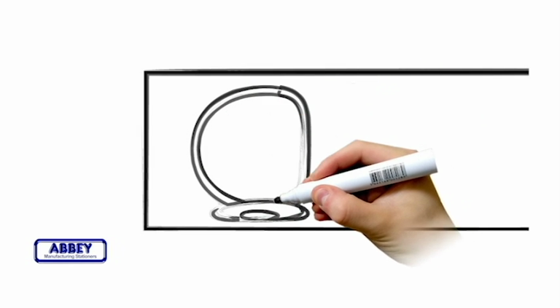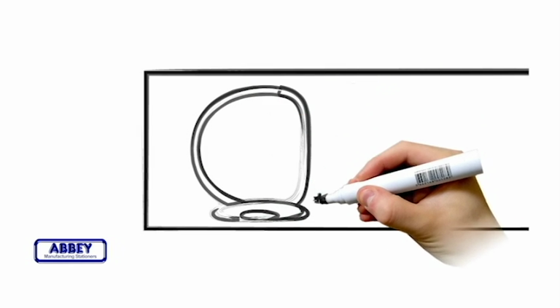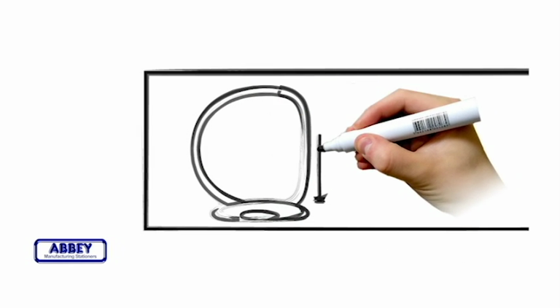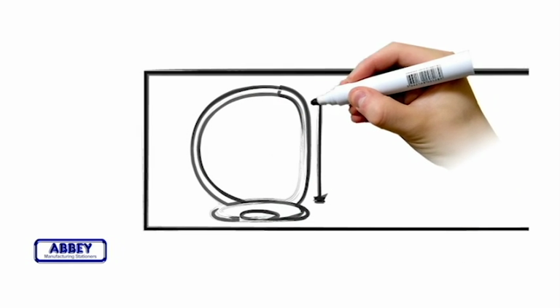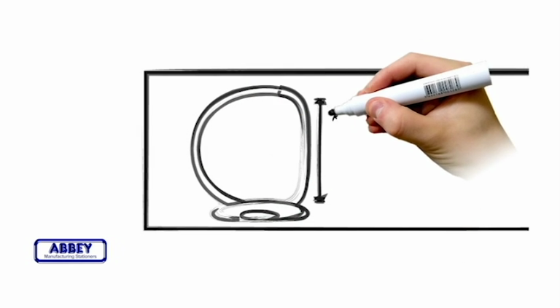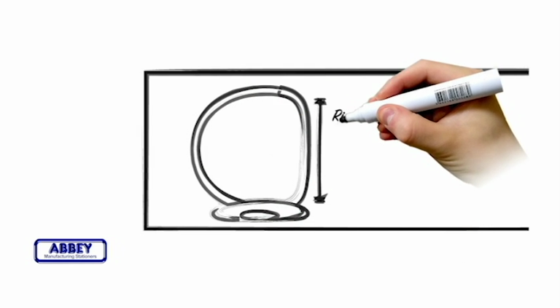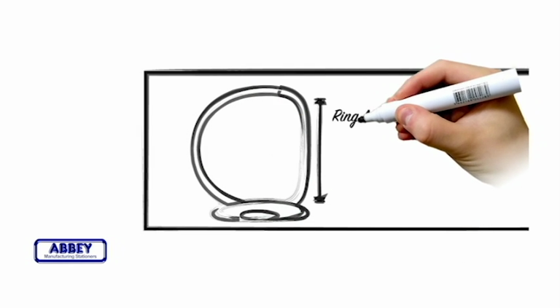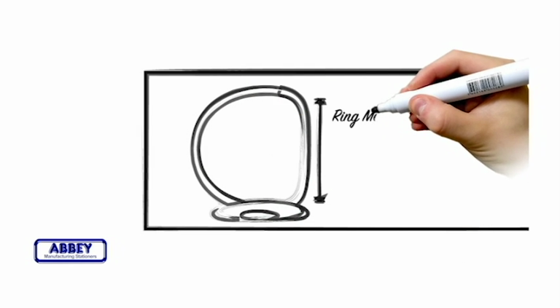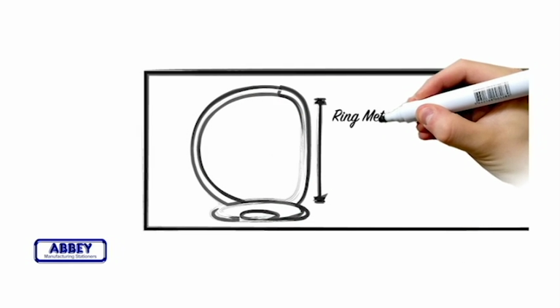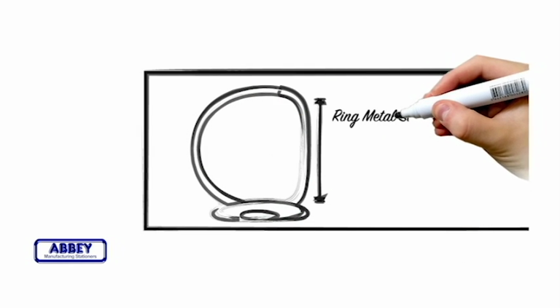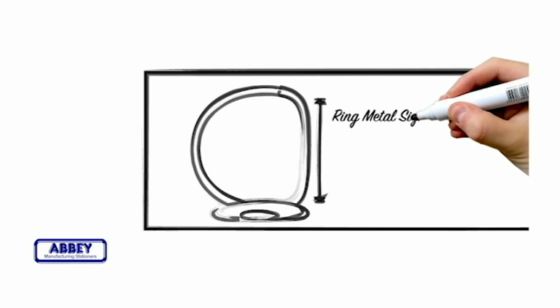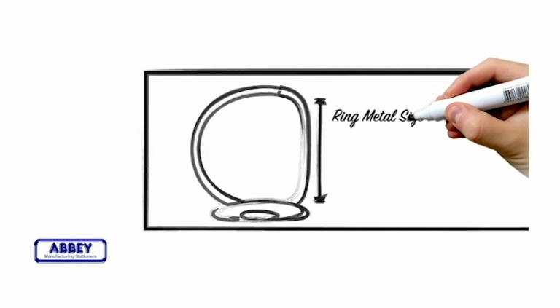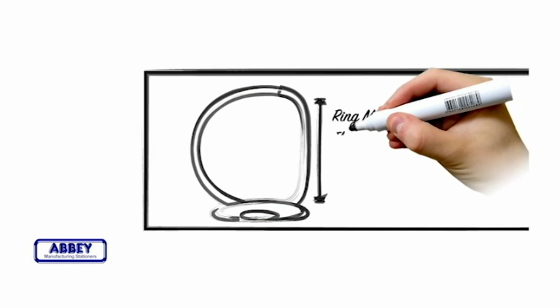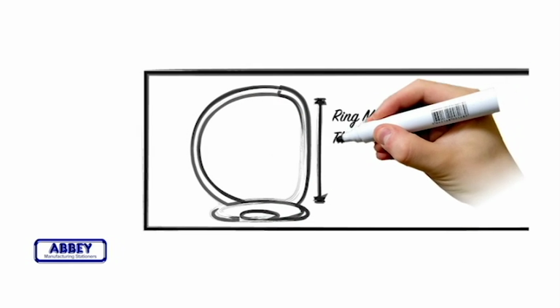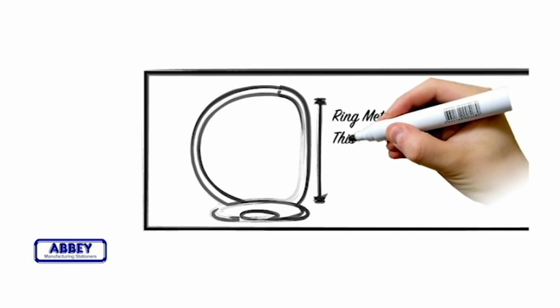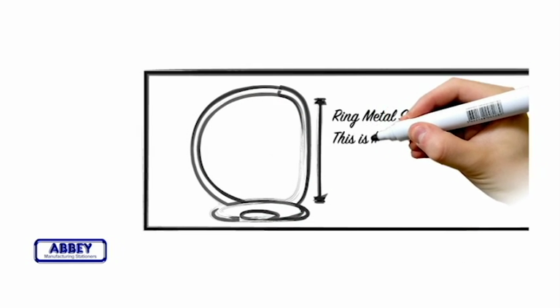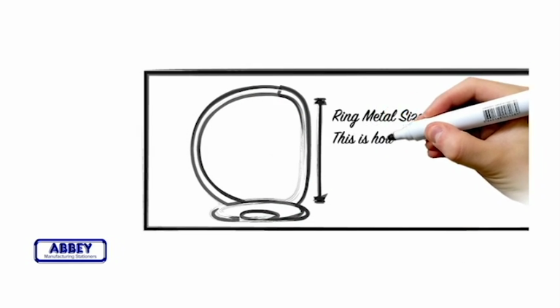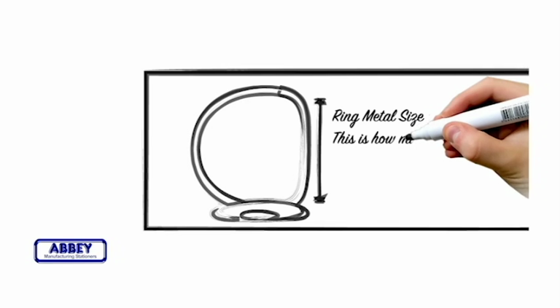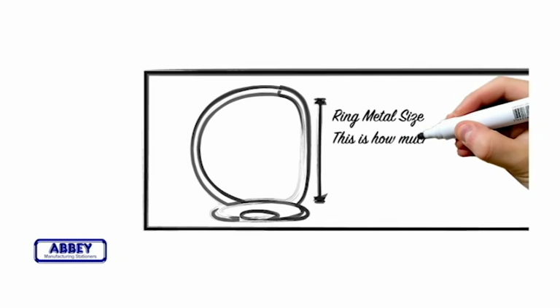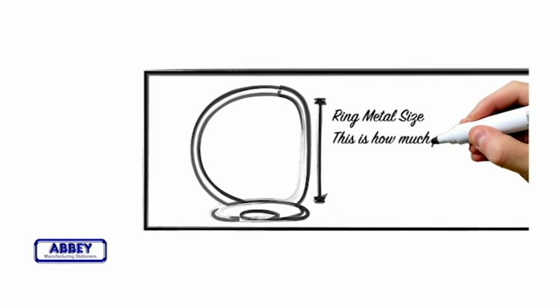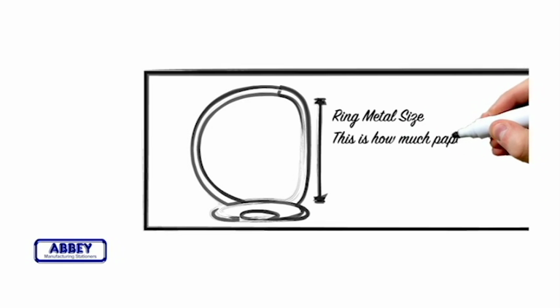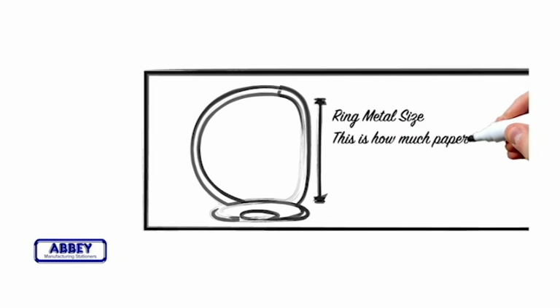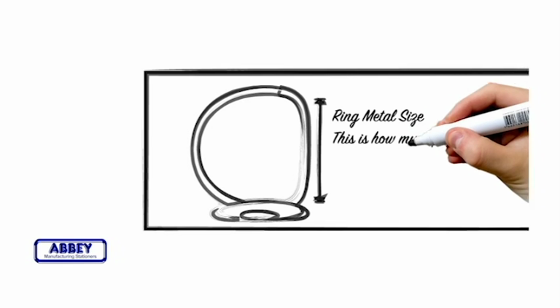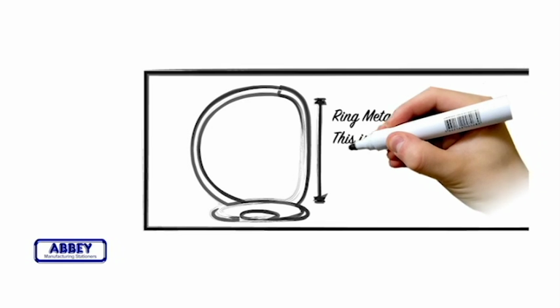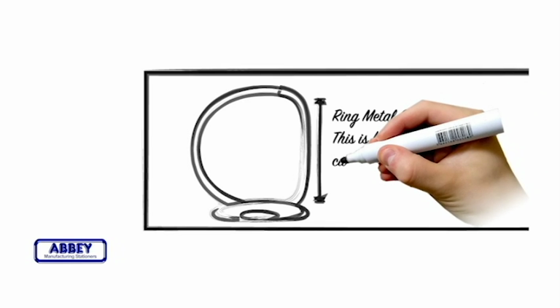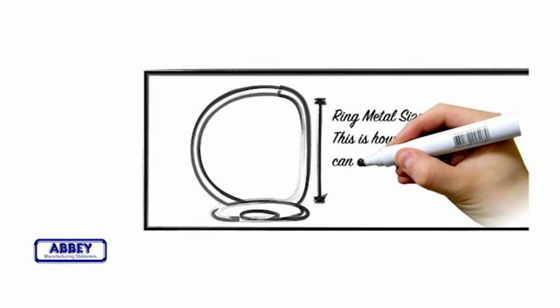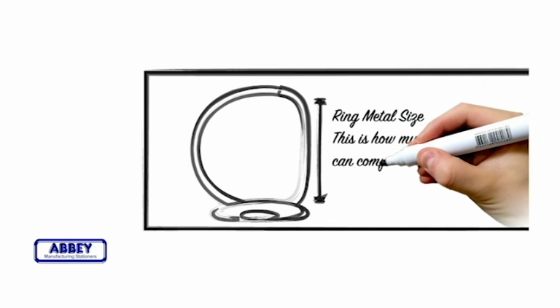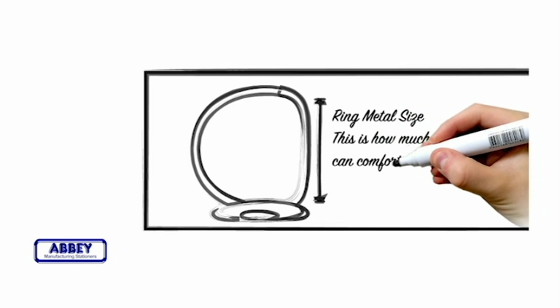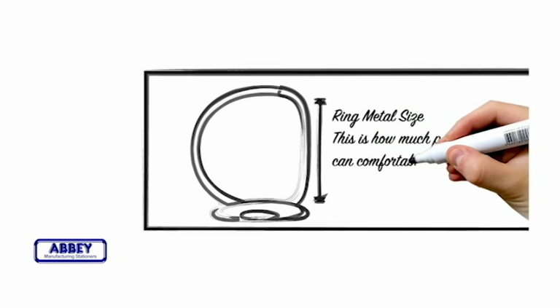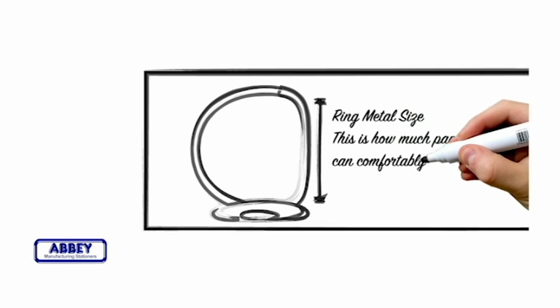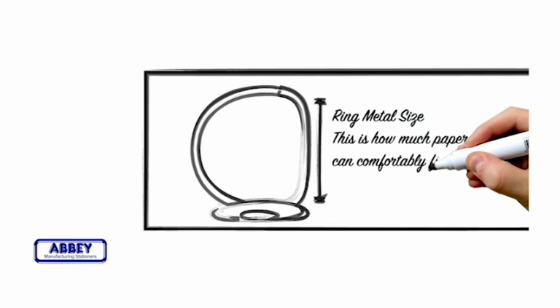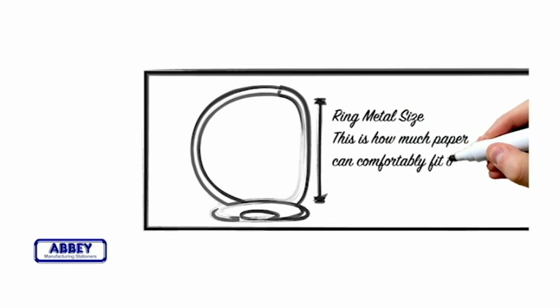Ring metal size. This is how much paper can comfortably fit in the binder's ring metal.